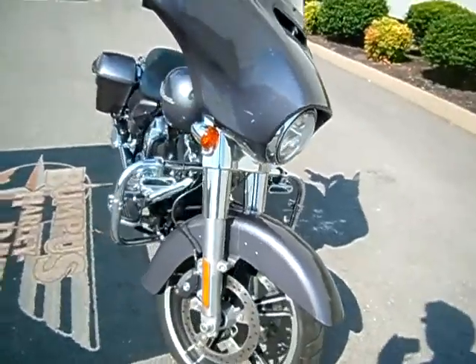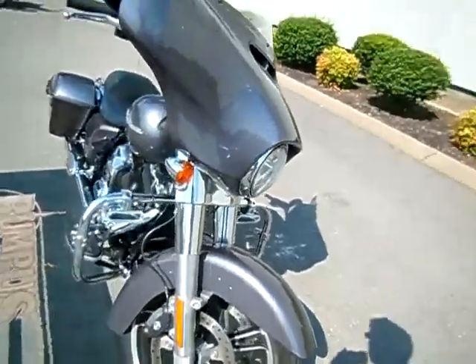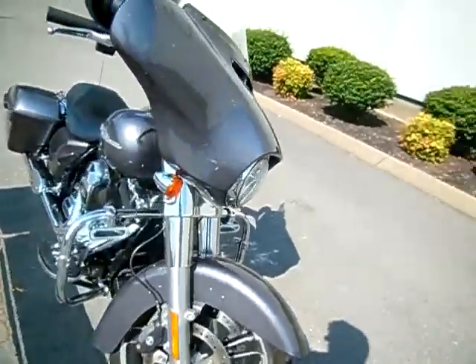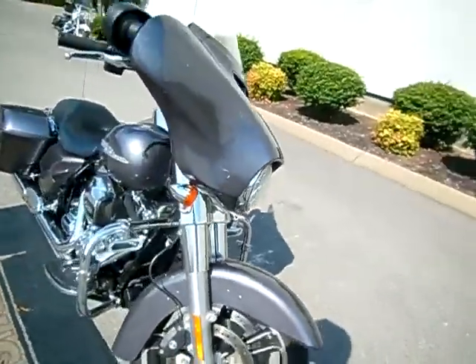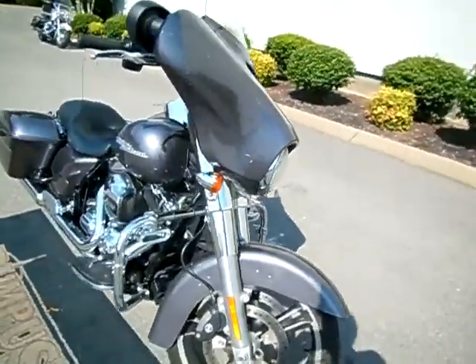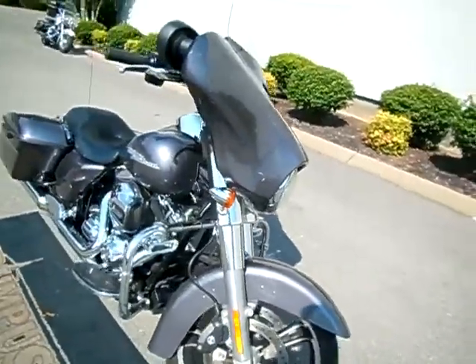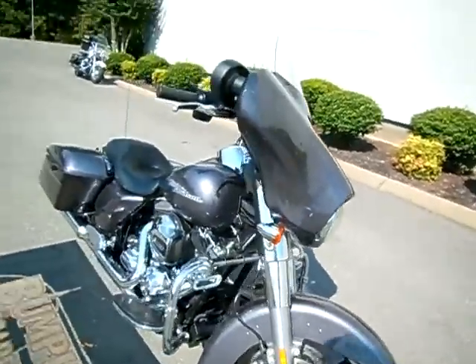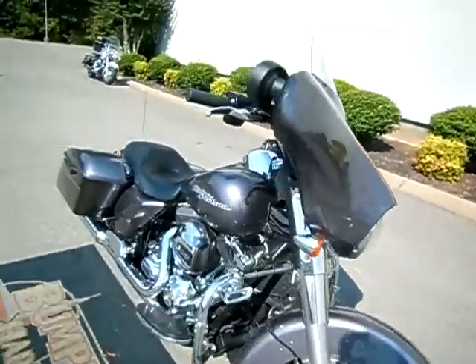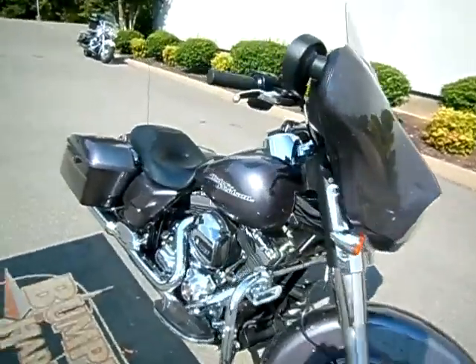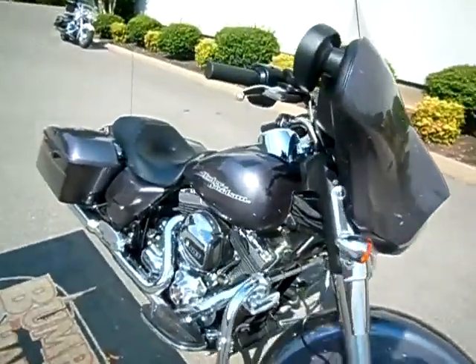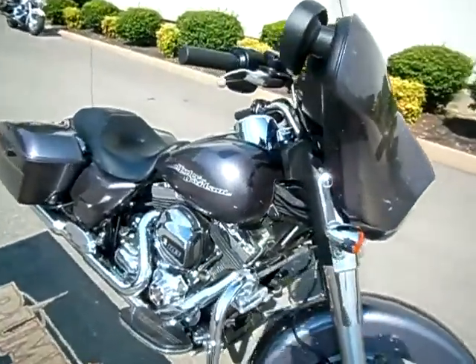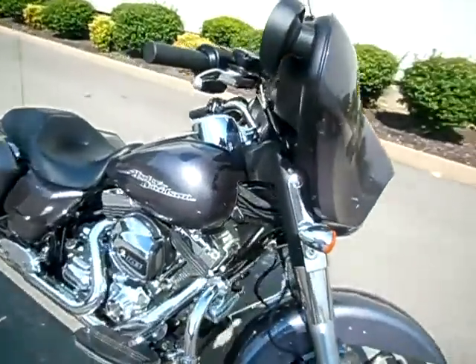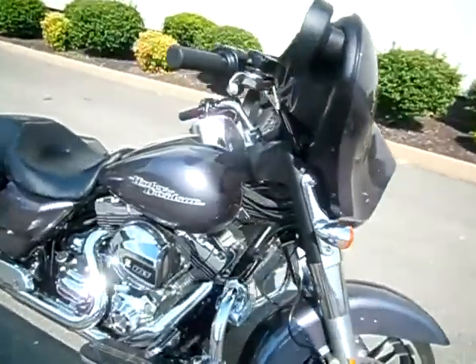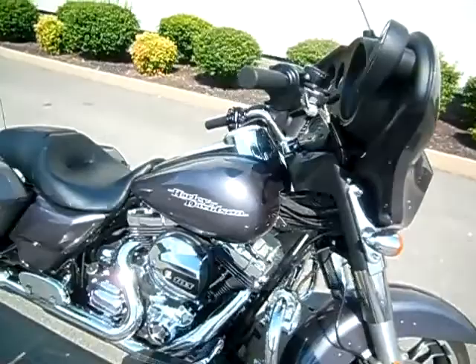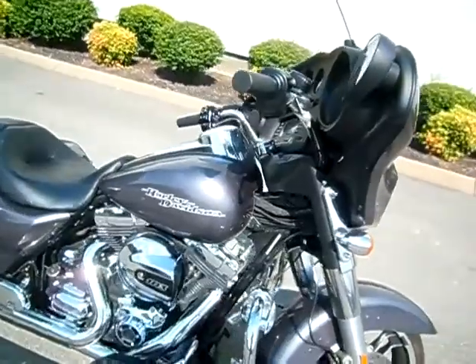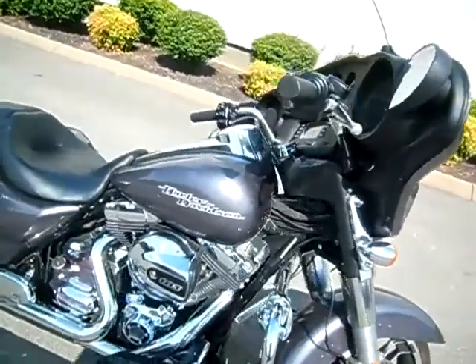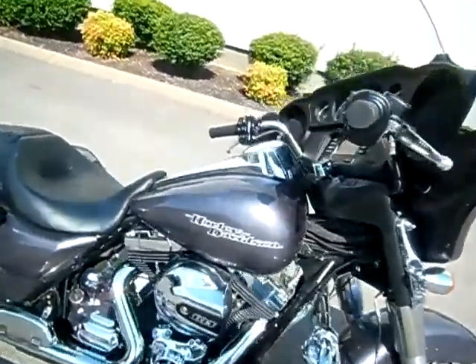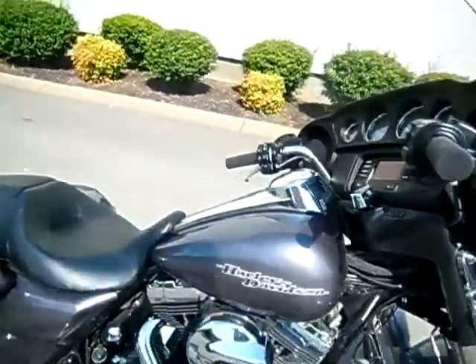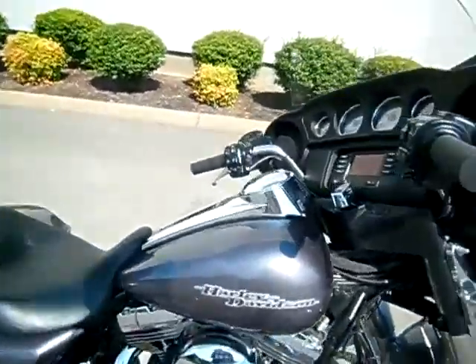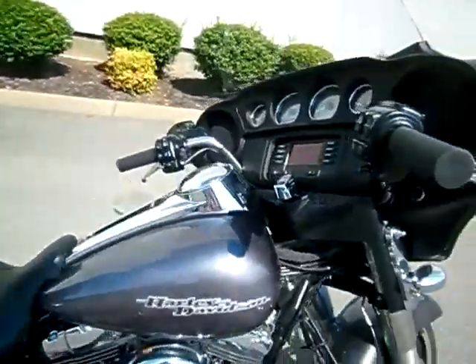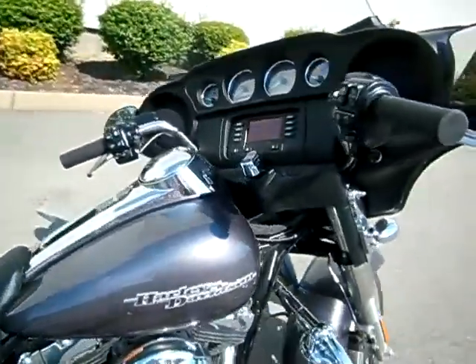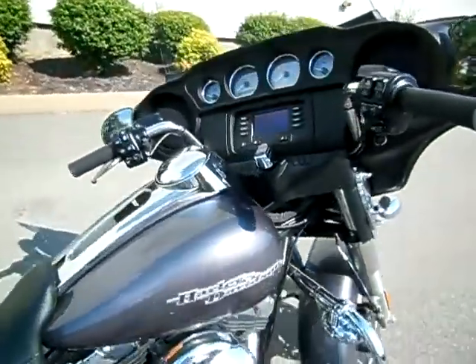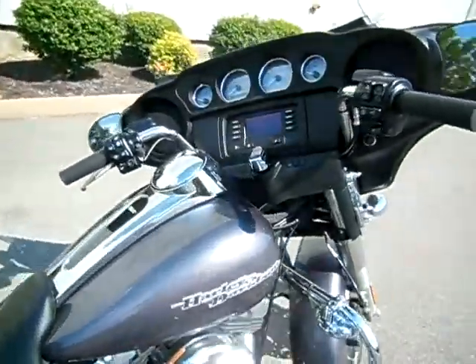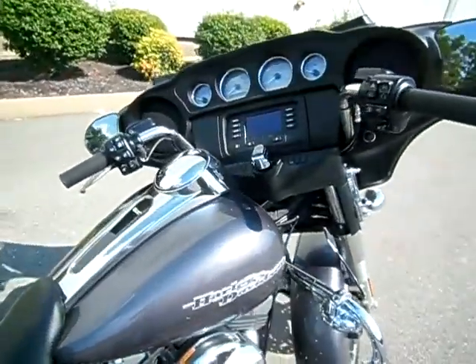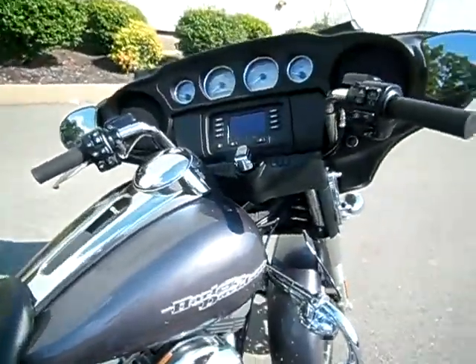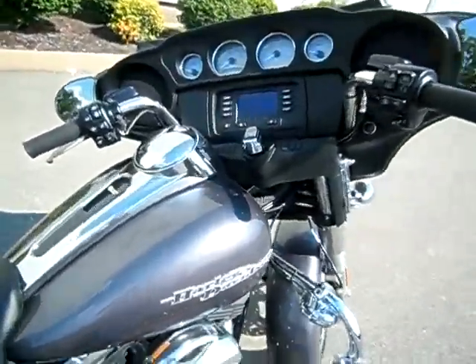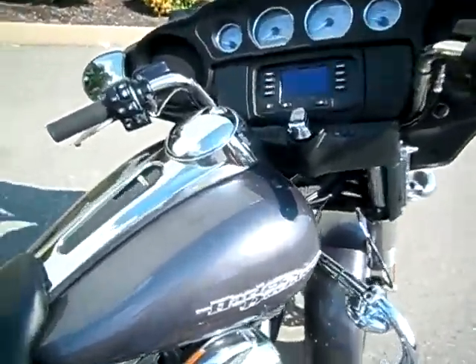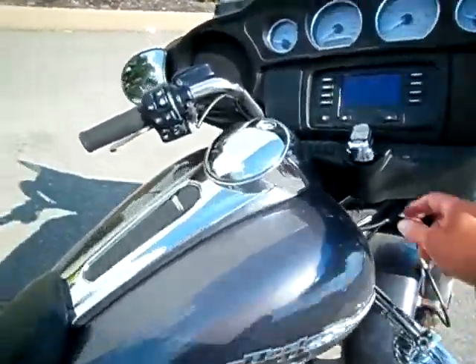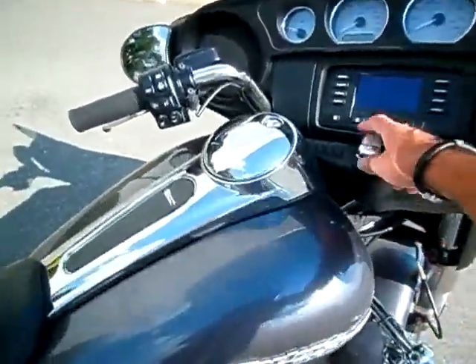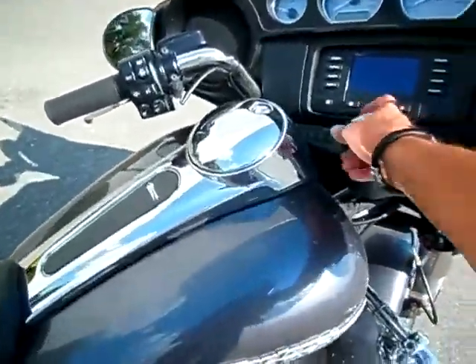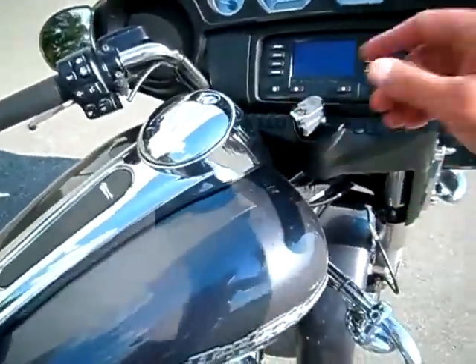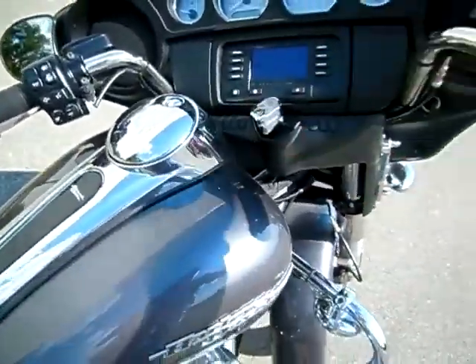The motorcycle is clean — no nasty gashes or gouges in the paint. Good looking motorcycle, just needs a brand new home.